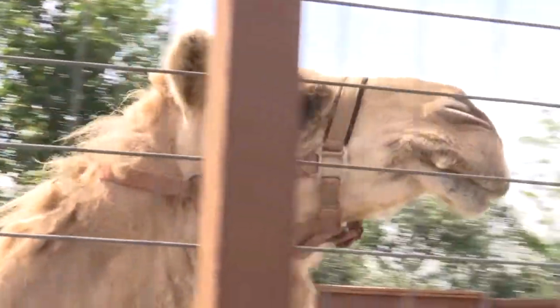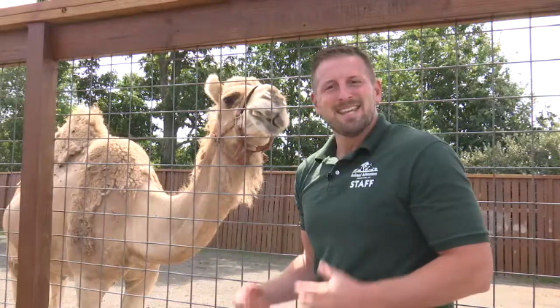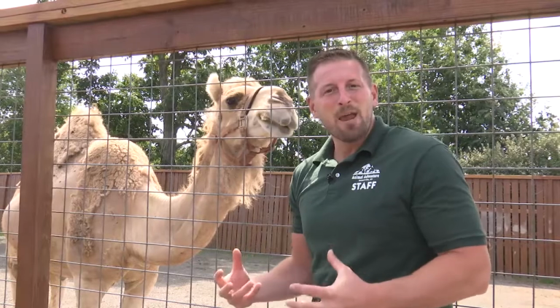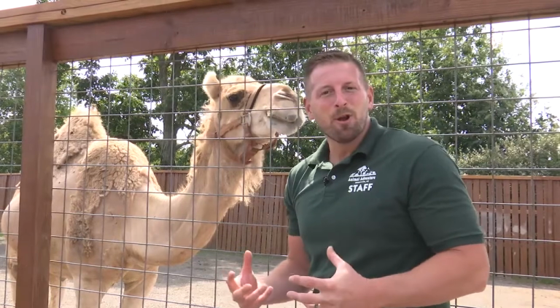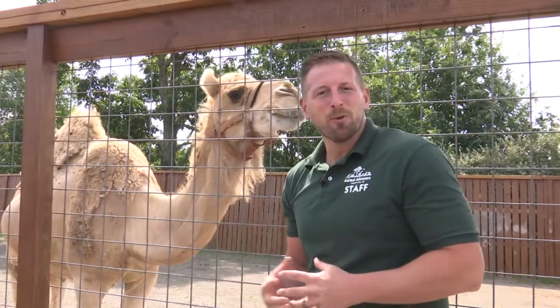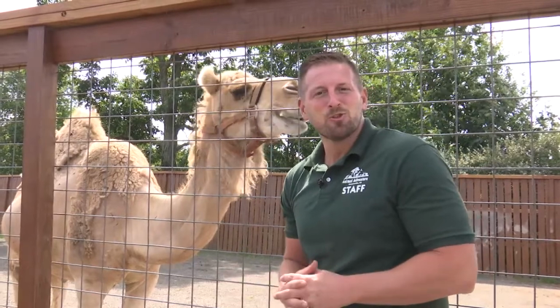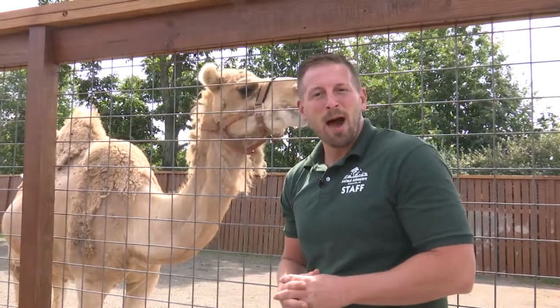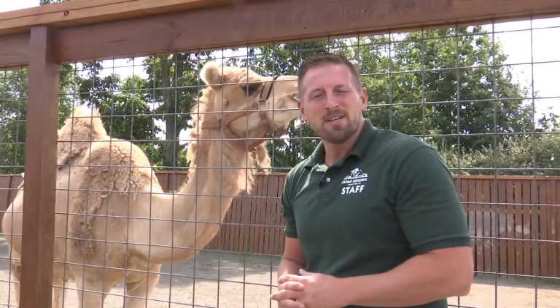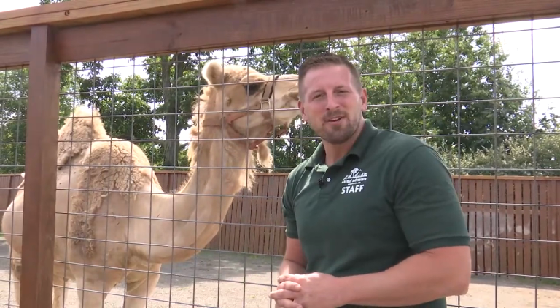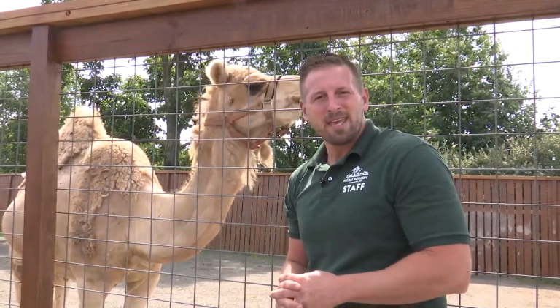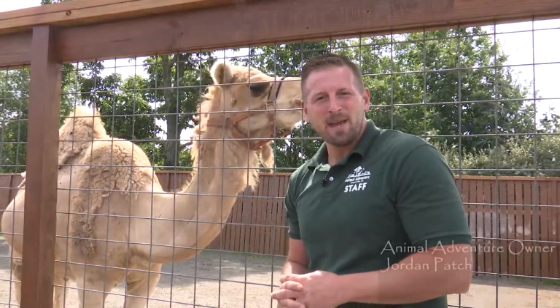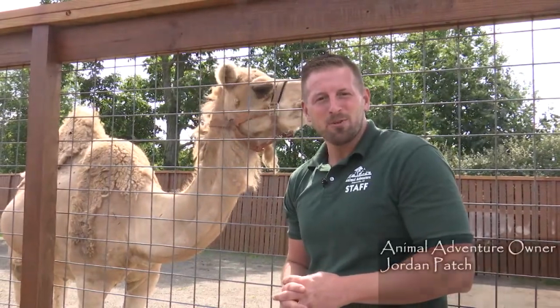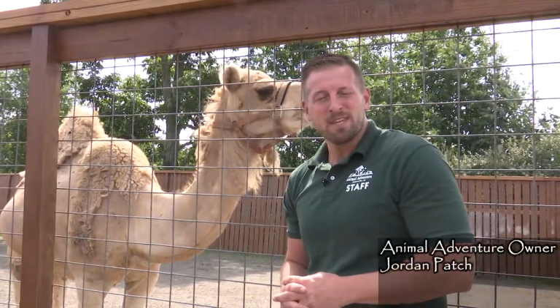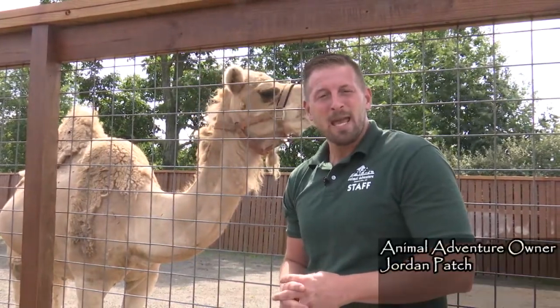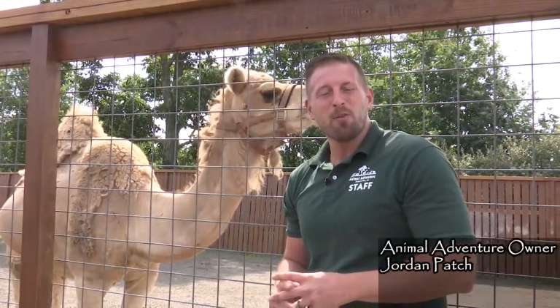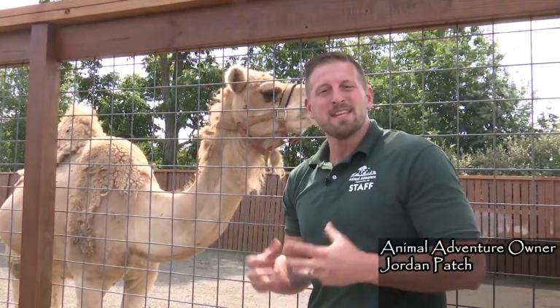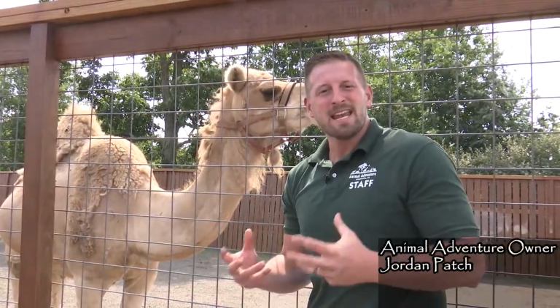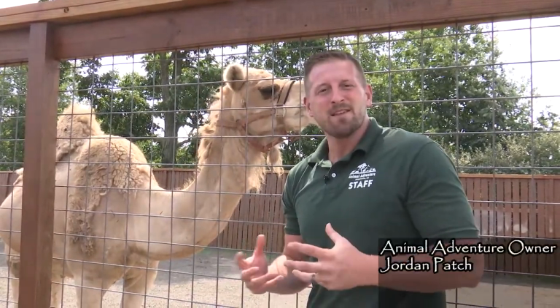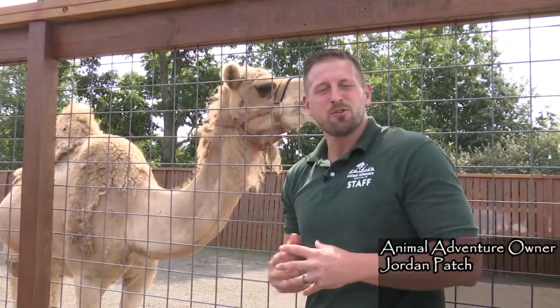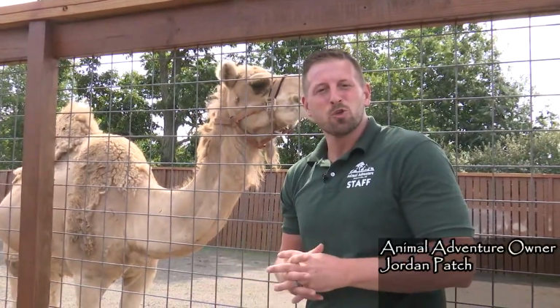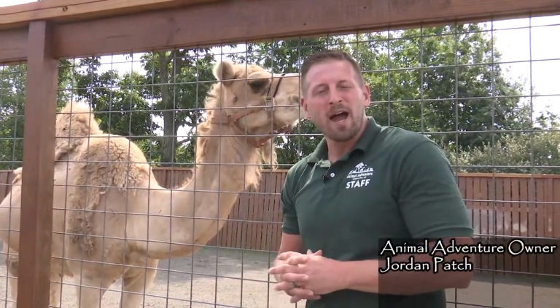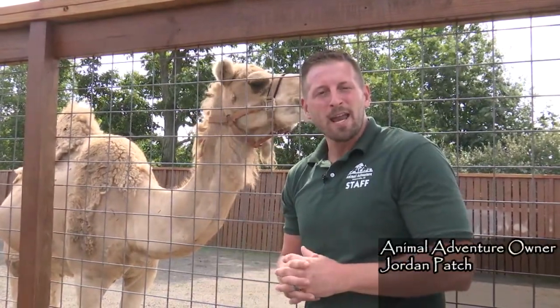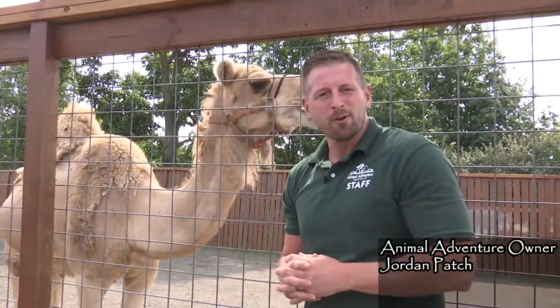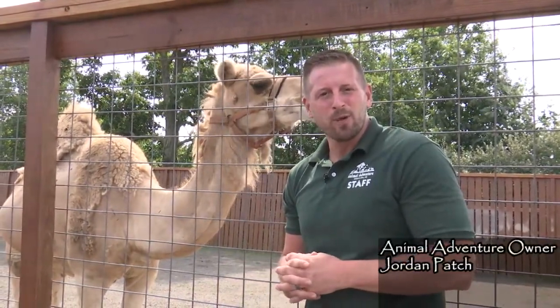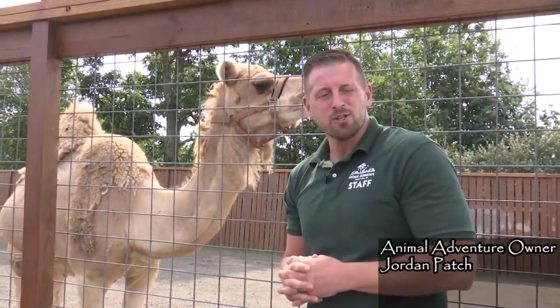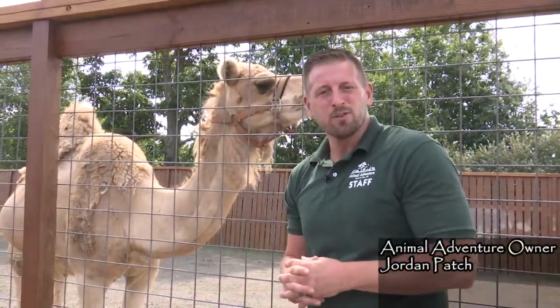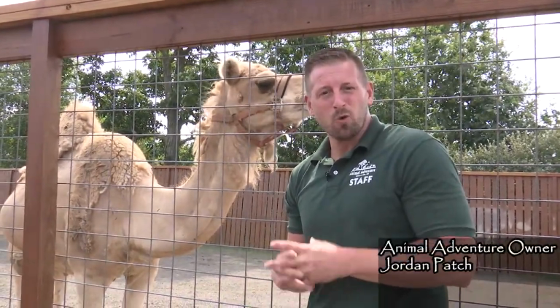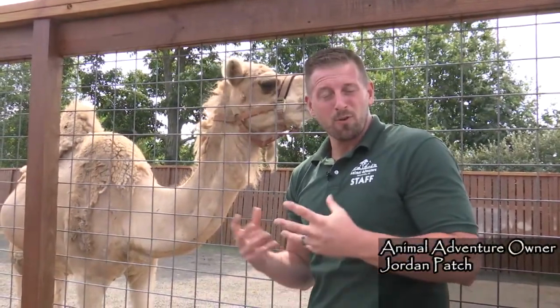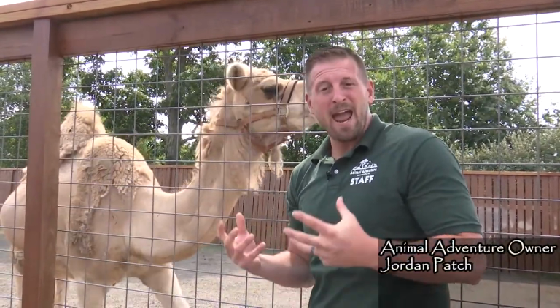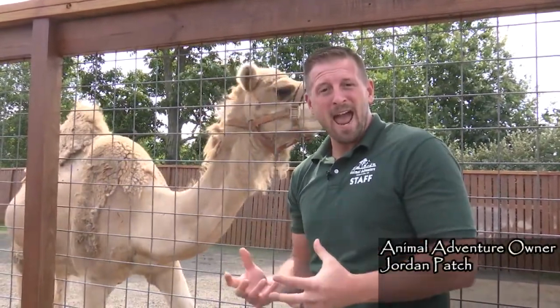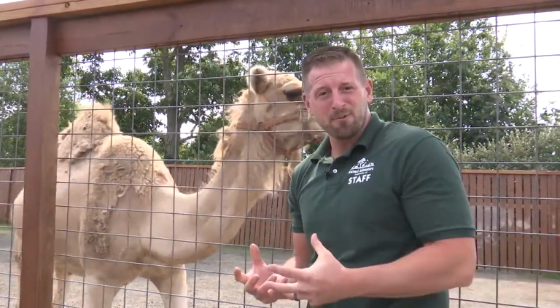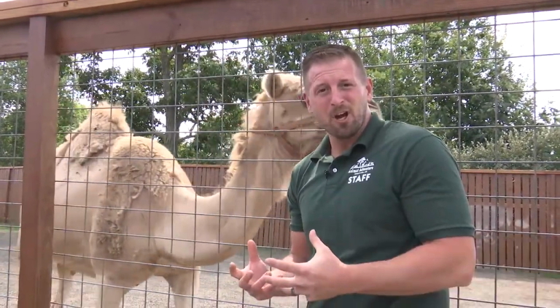Today we are with dromedary camels, the camel that is native to the dry, arid regions of northern Africa.